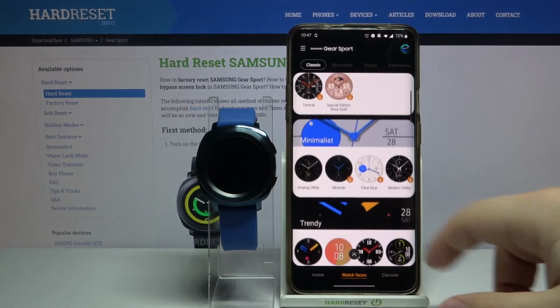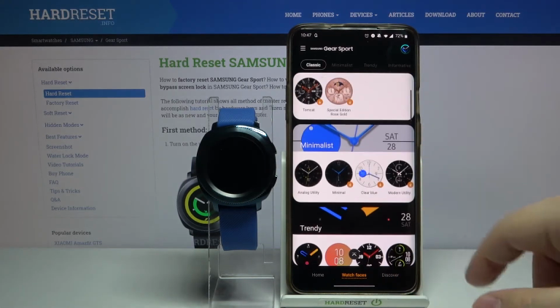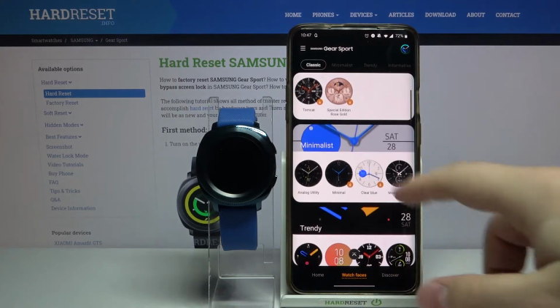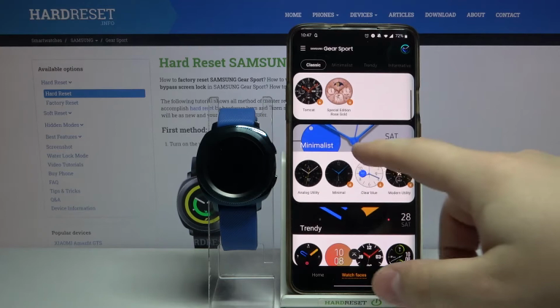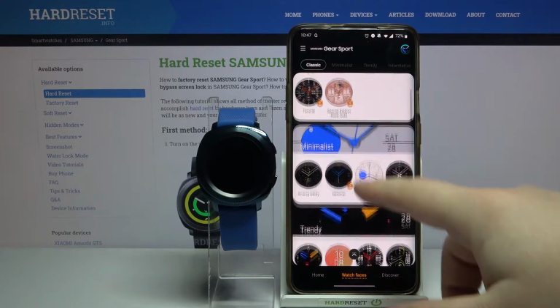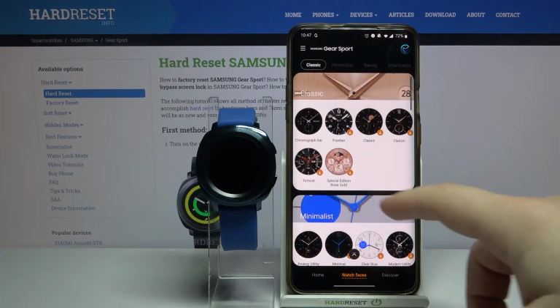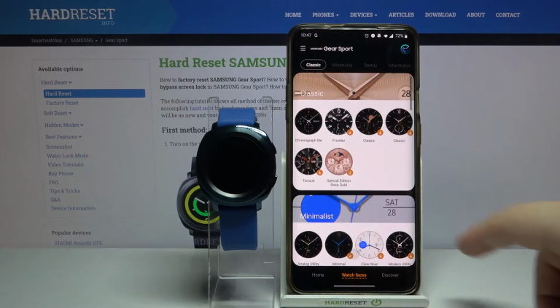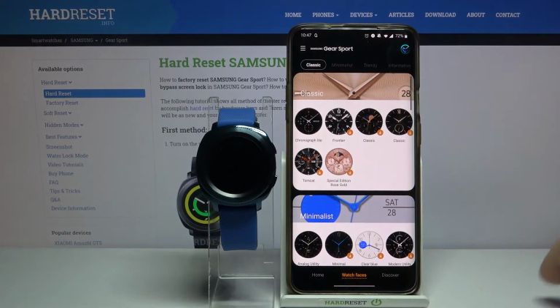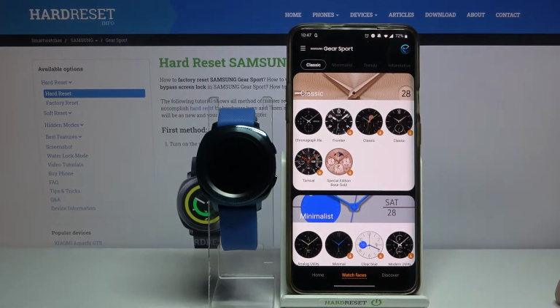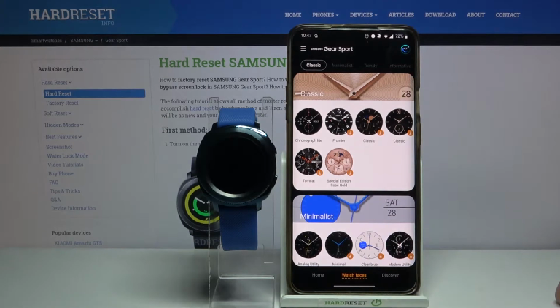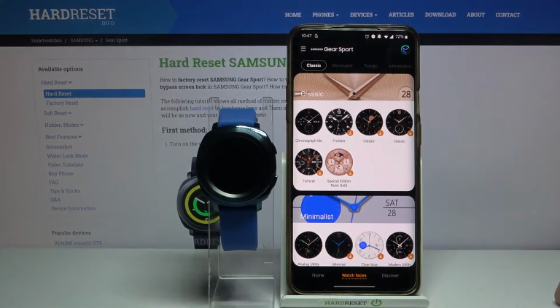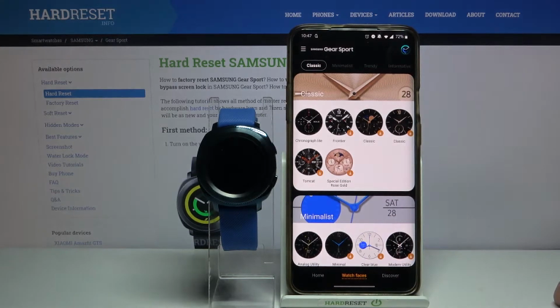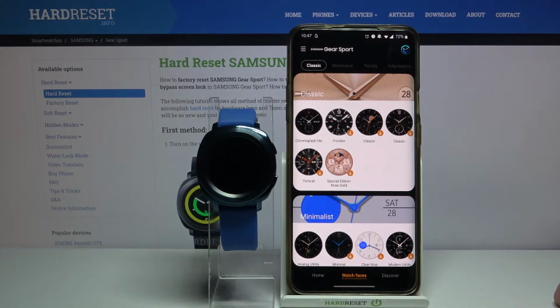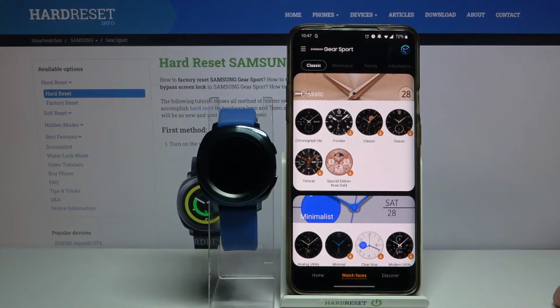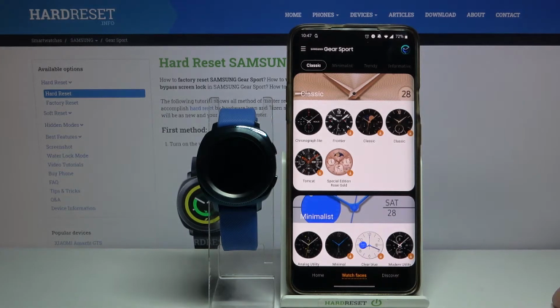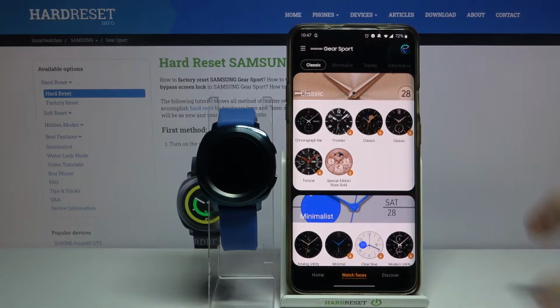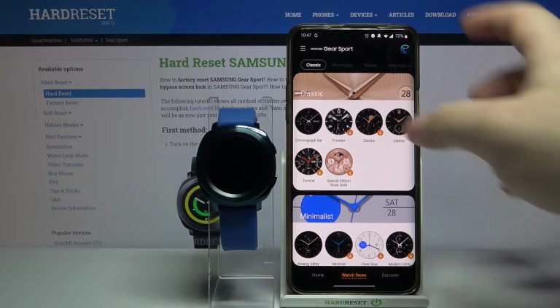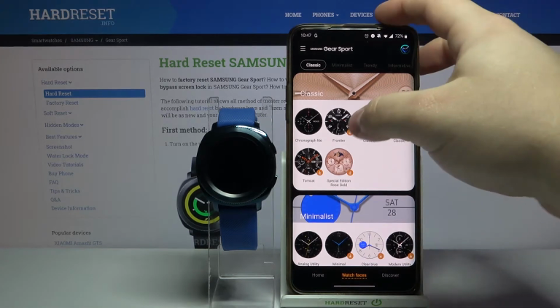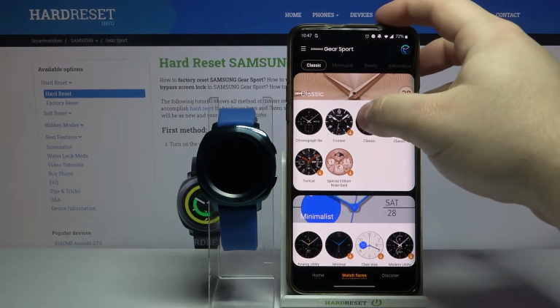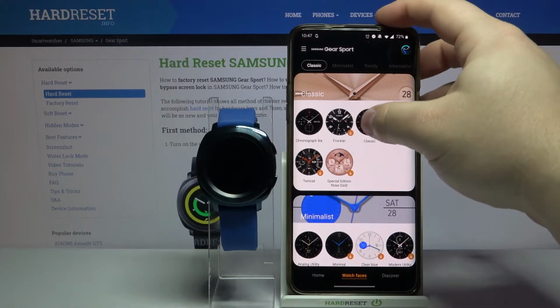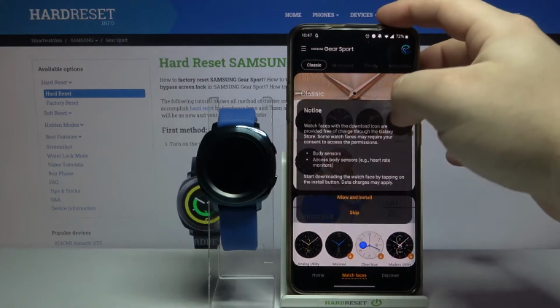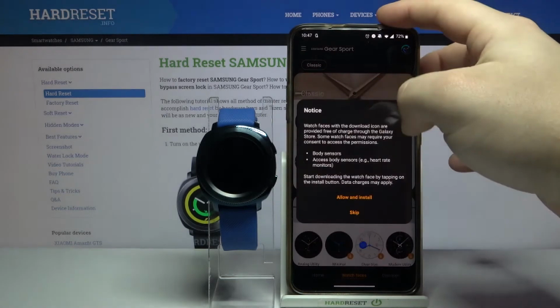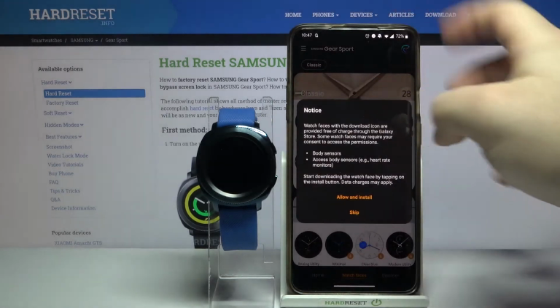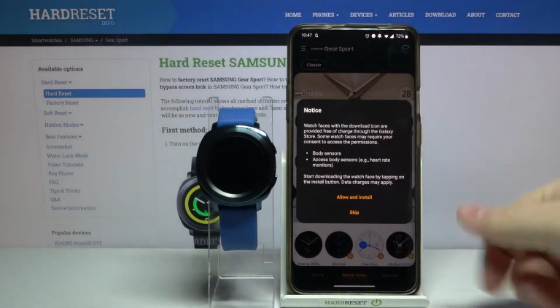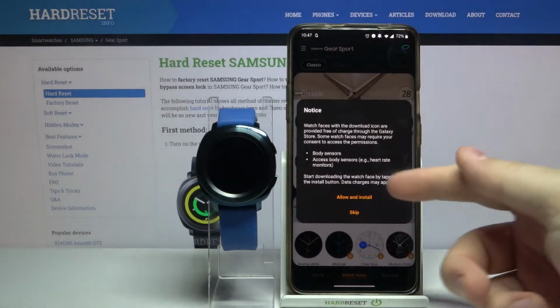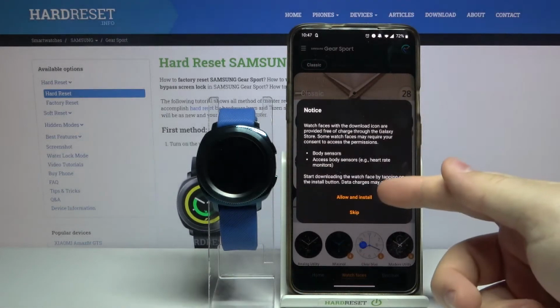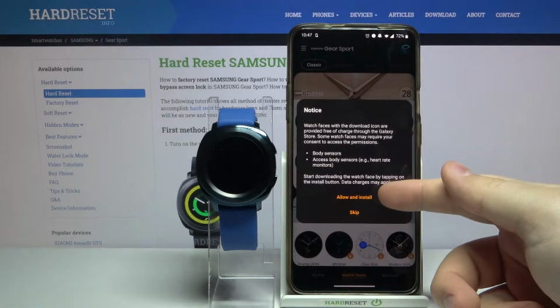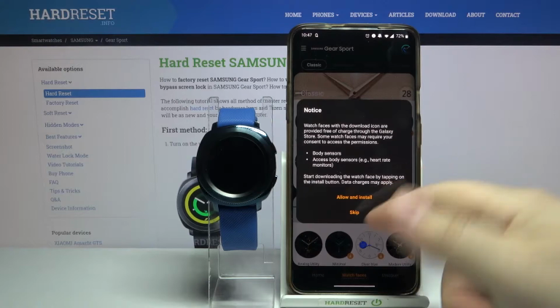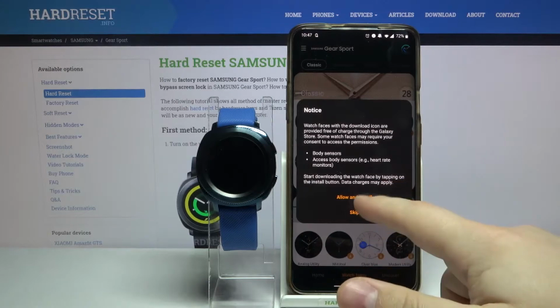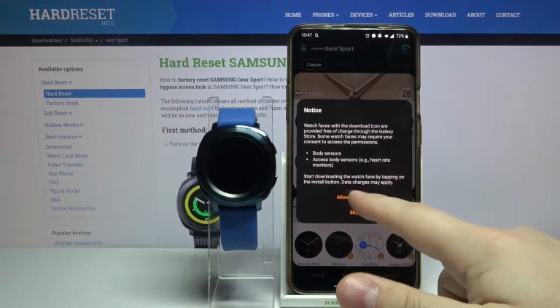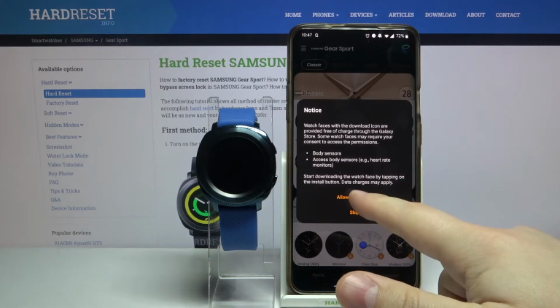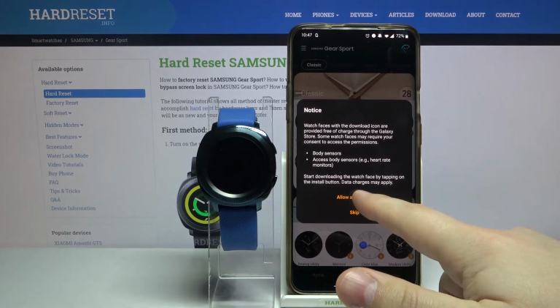That means we can install them on our watch. To do it, simply tap on one, then tap on allow and install.